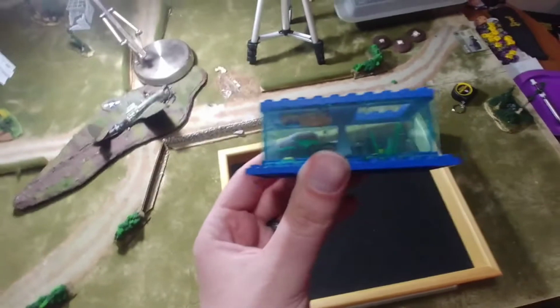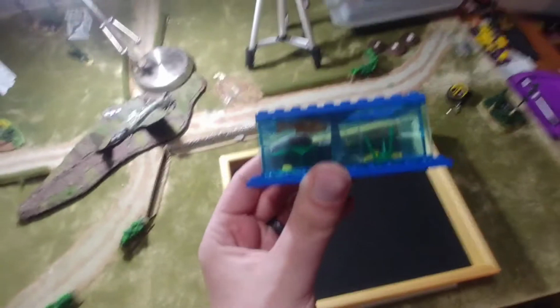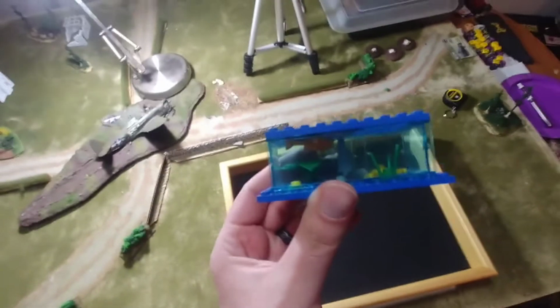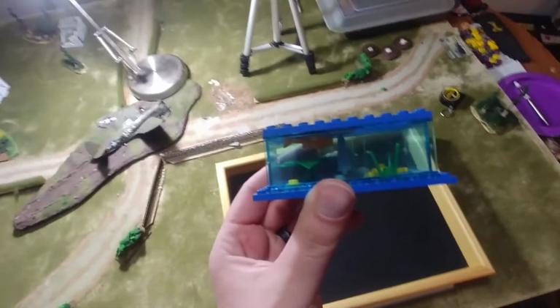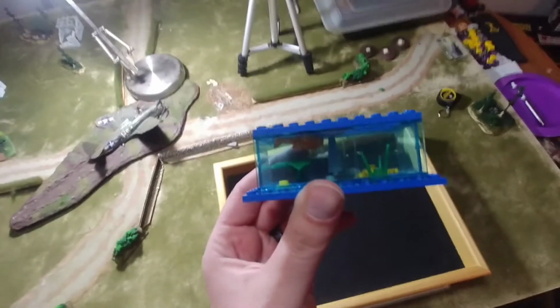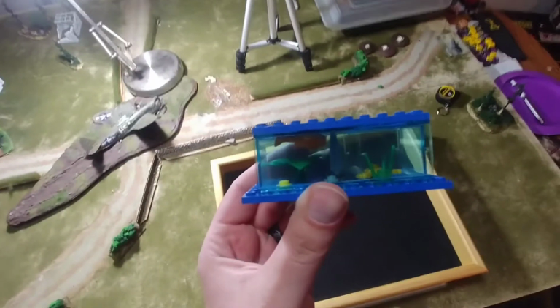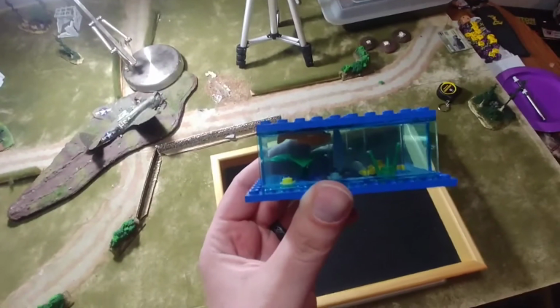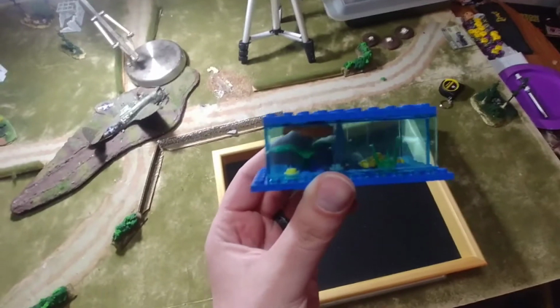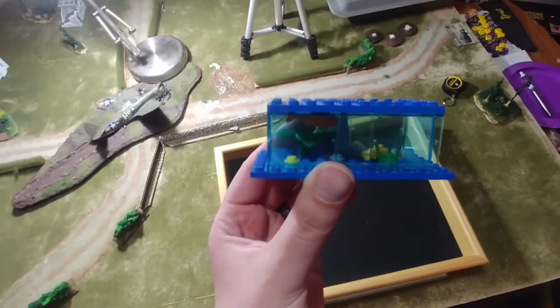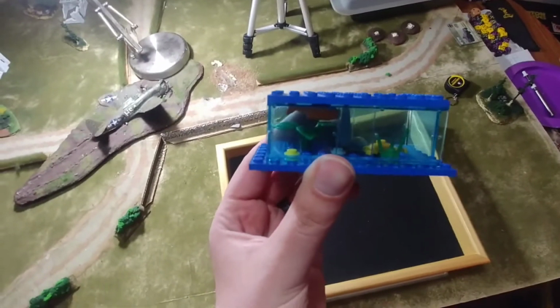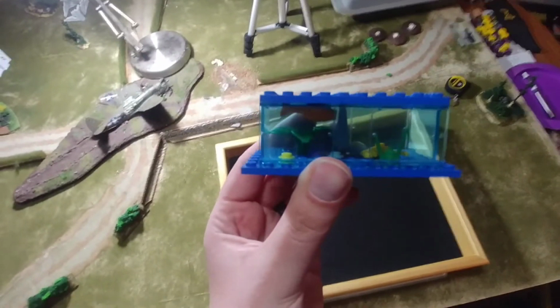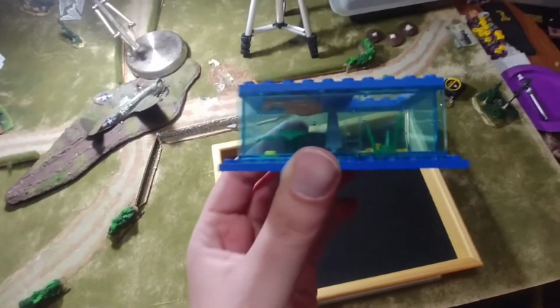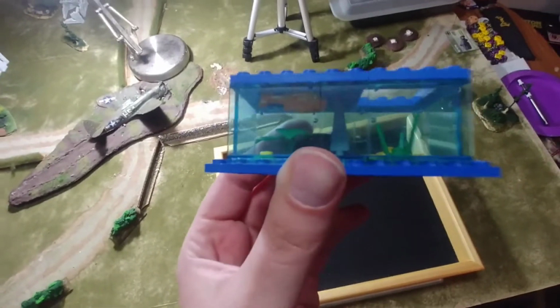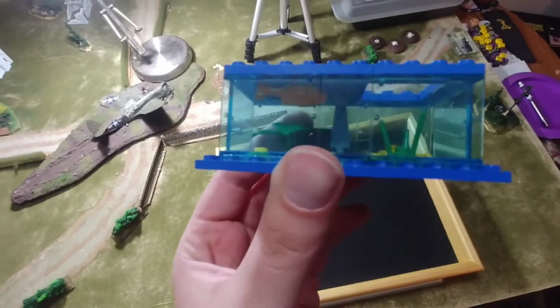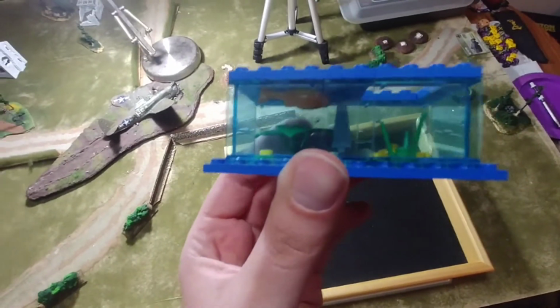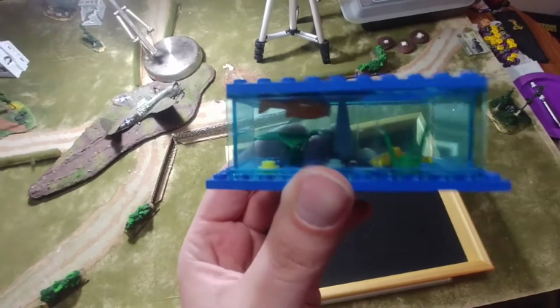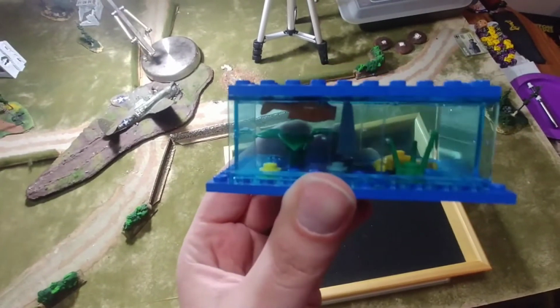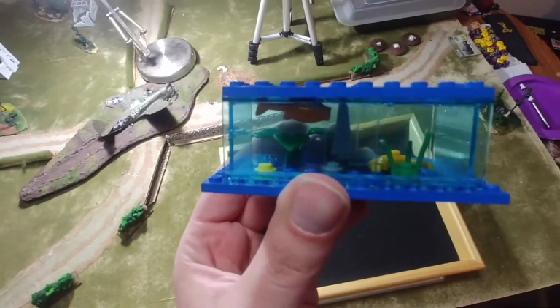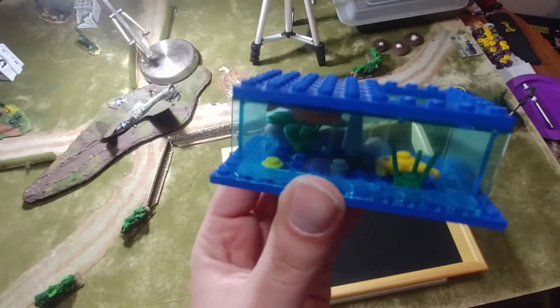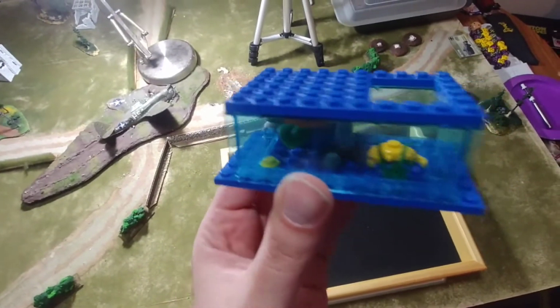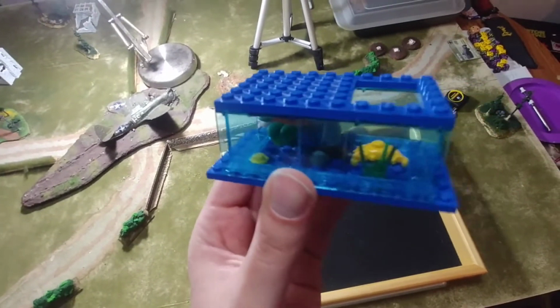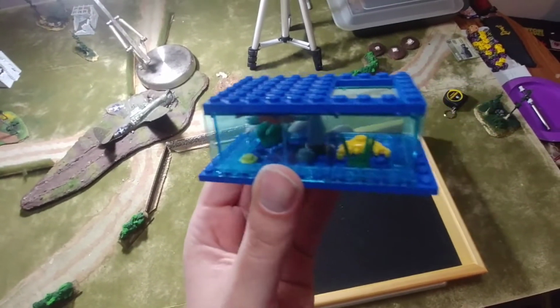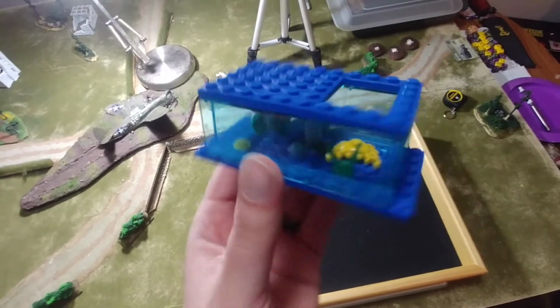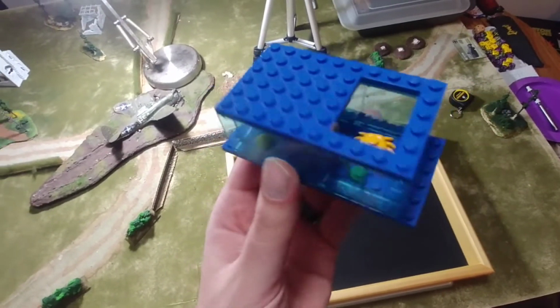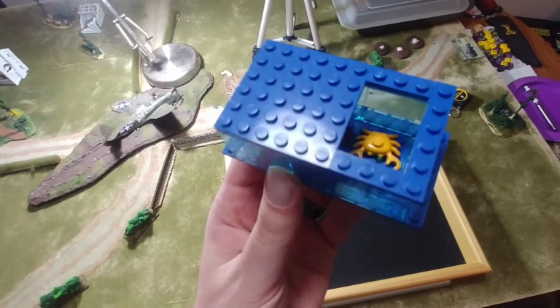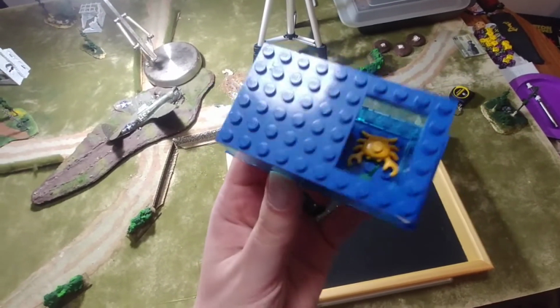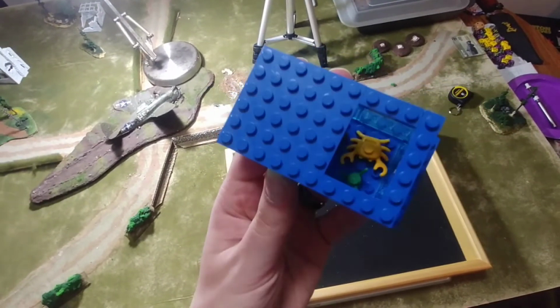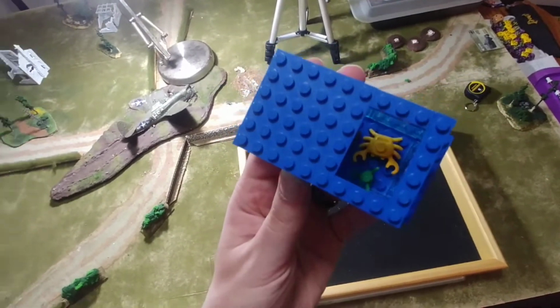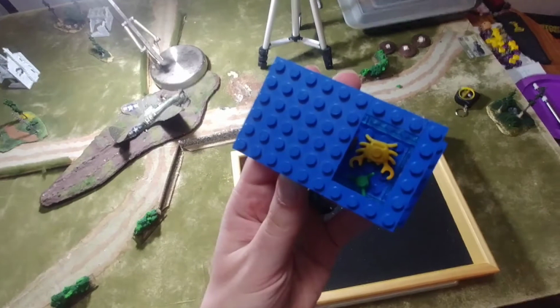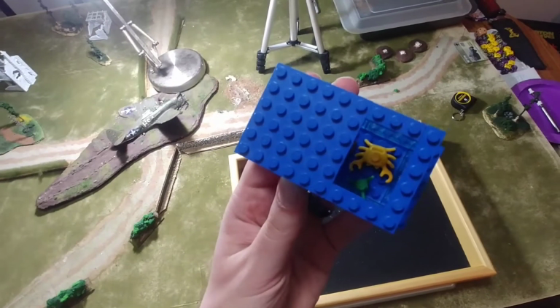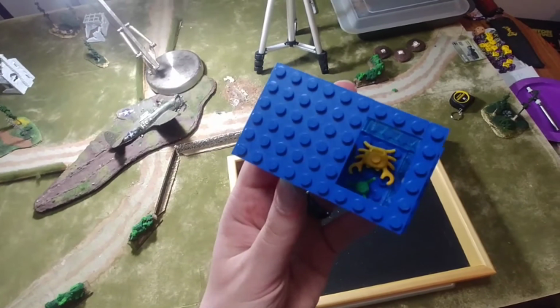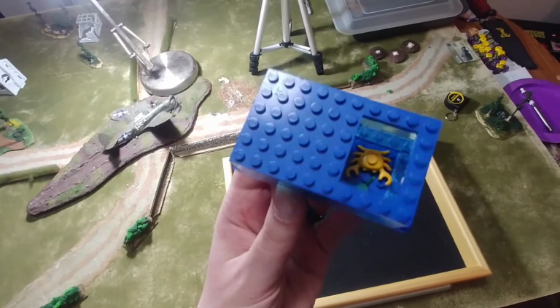Alrighty, so I just made this little fish tank. You can see we've got a fish in there and a crab. There's an opening on top.